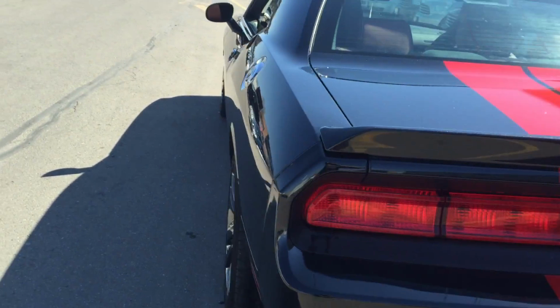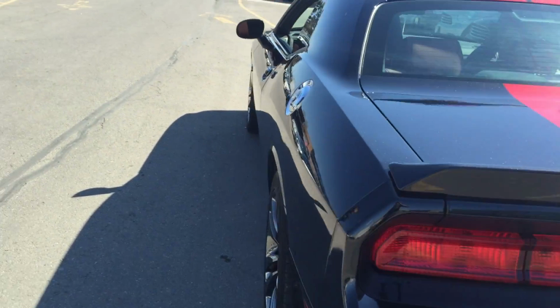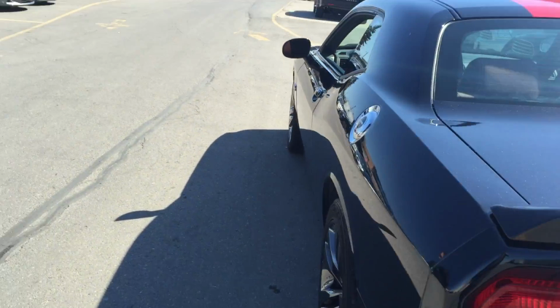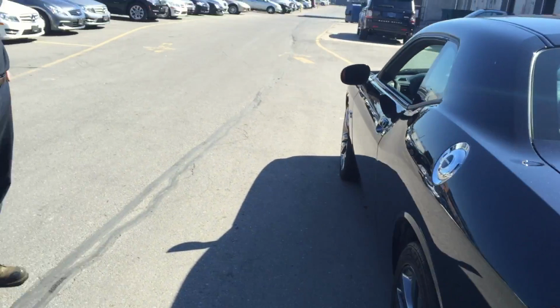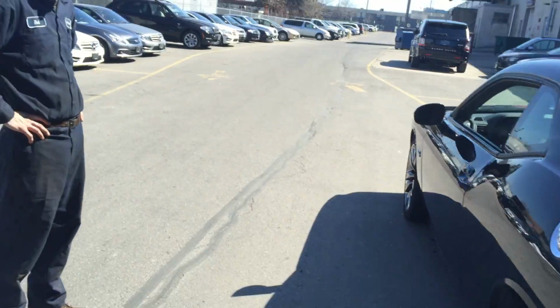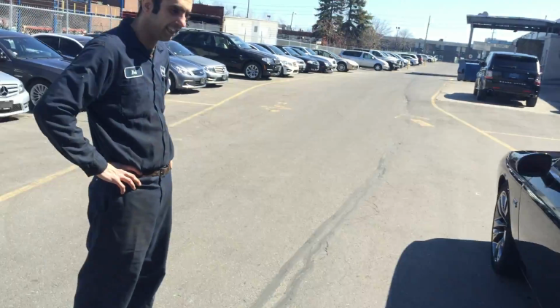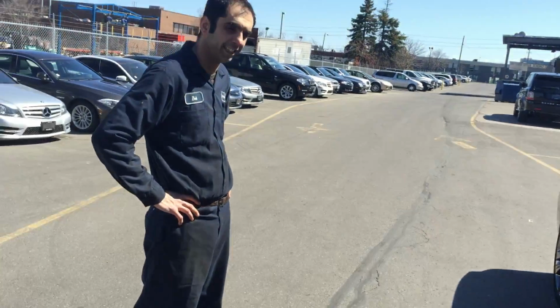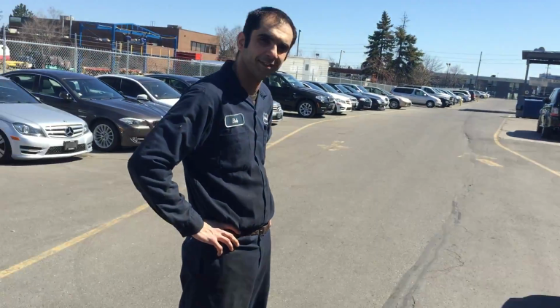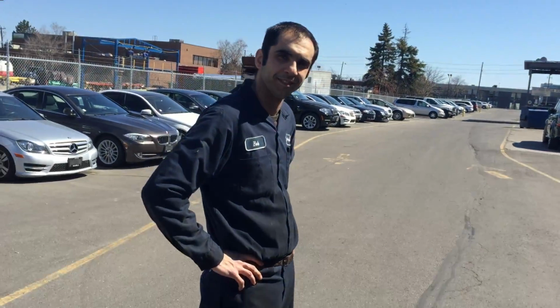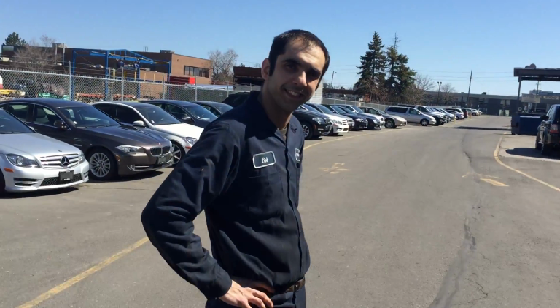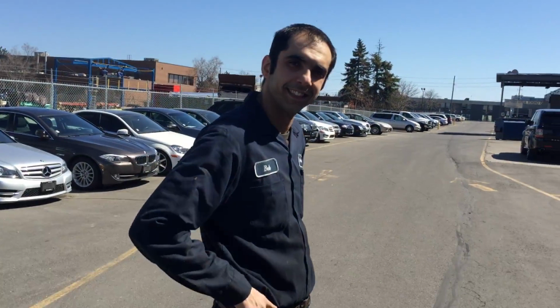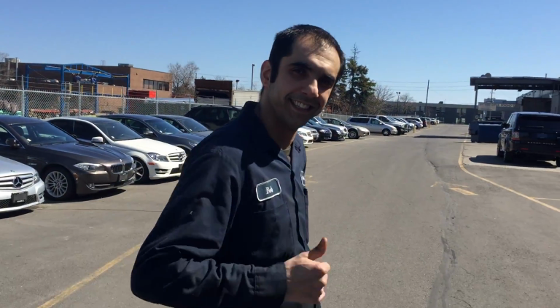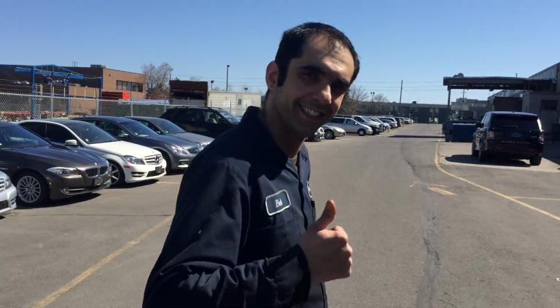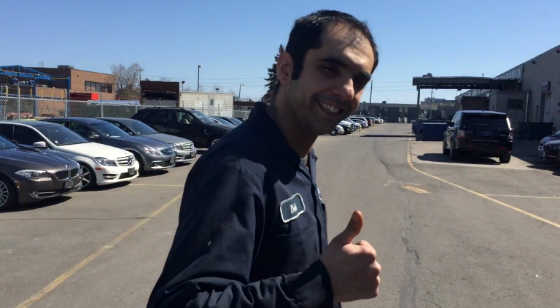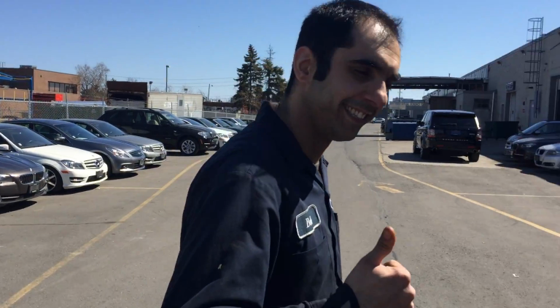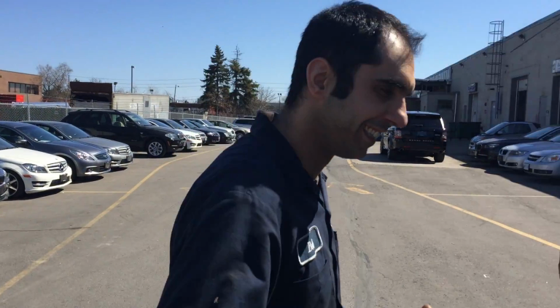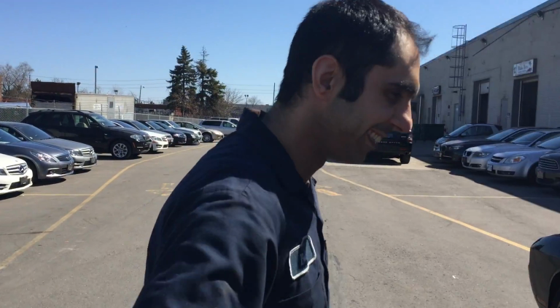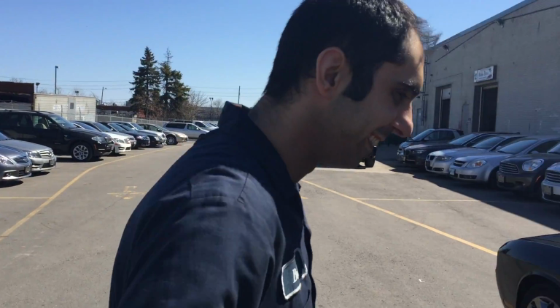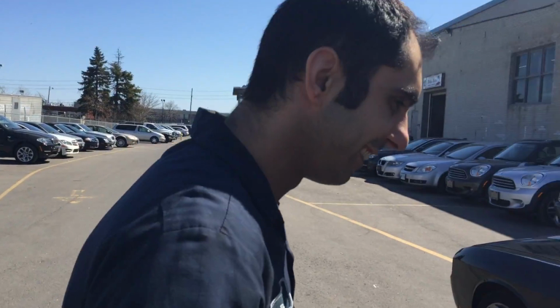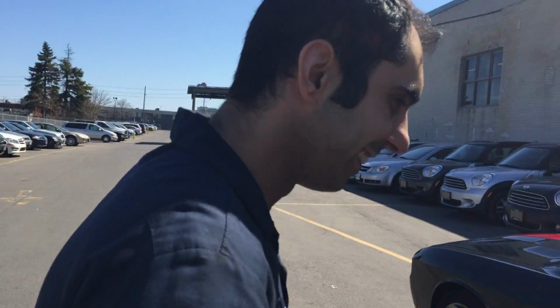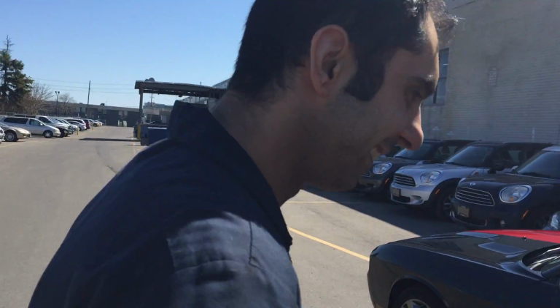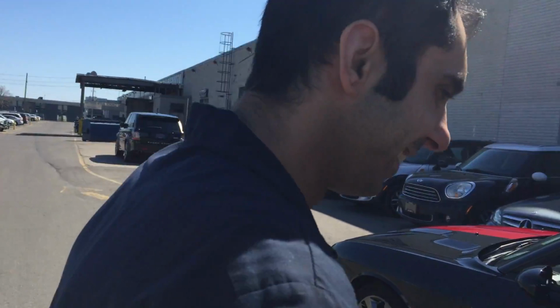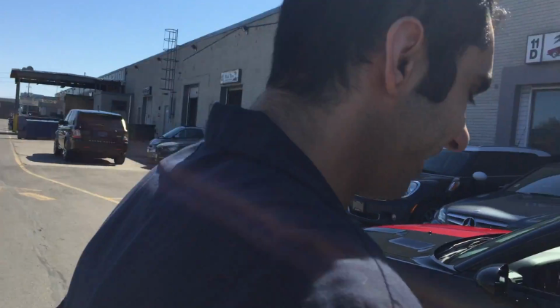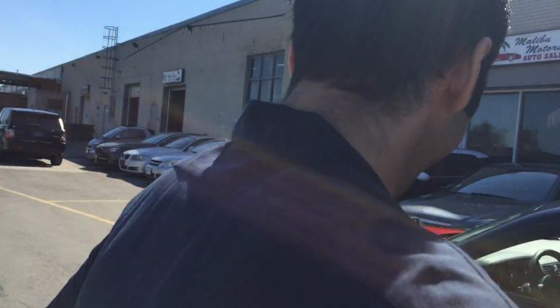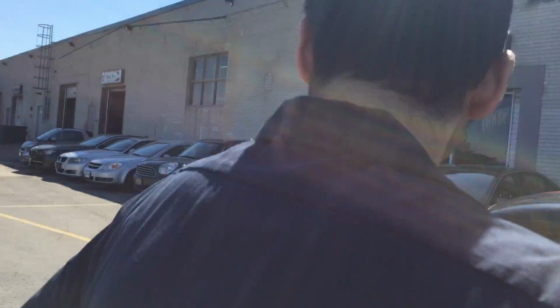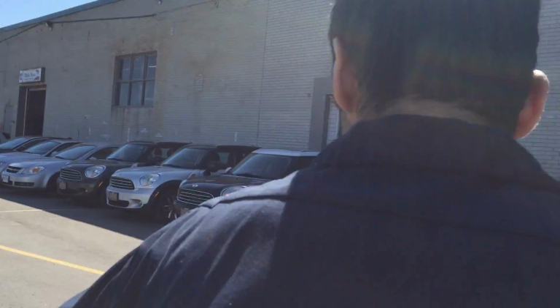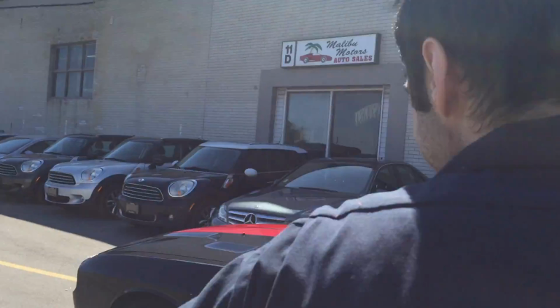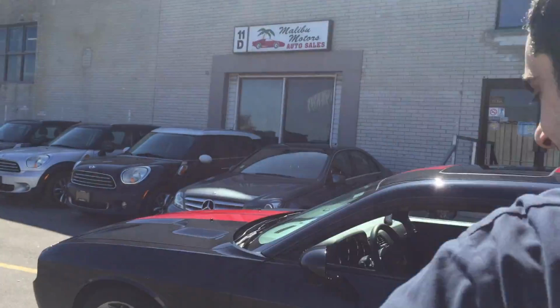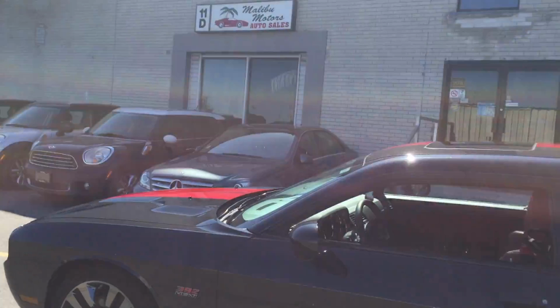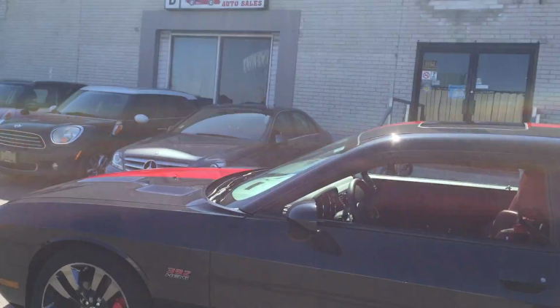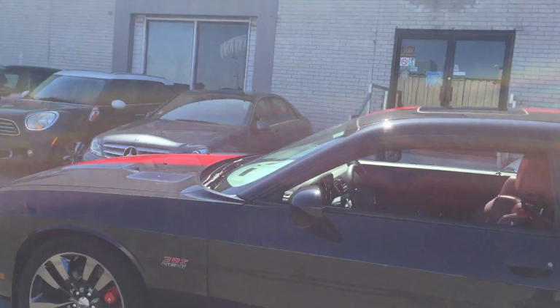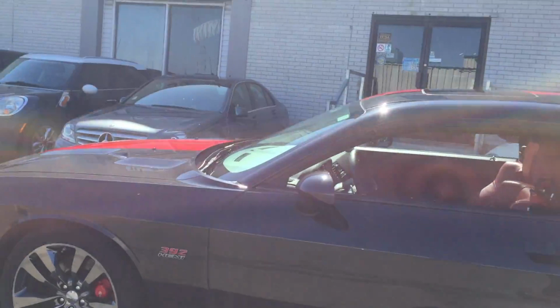This is Bobby, the best technician you could ever have. He put this baby together. Can you open up the hood?